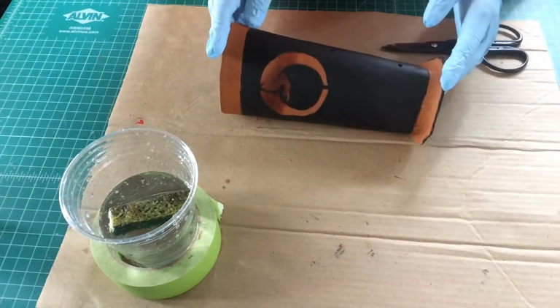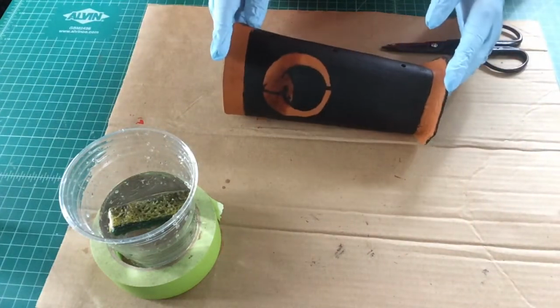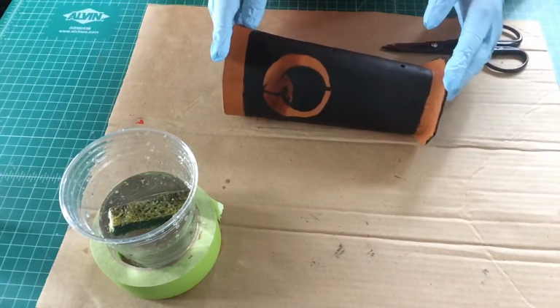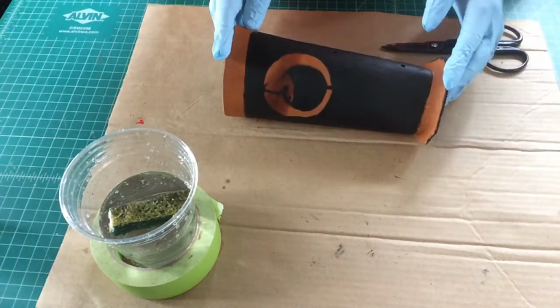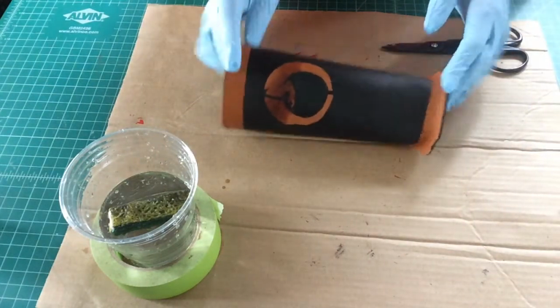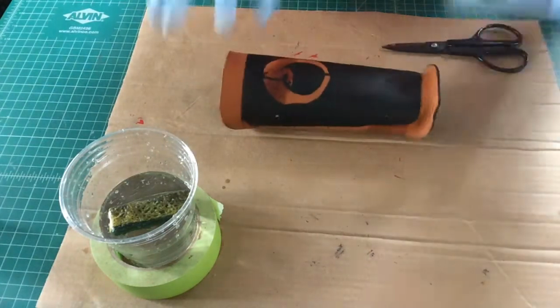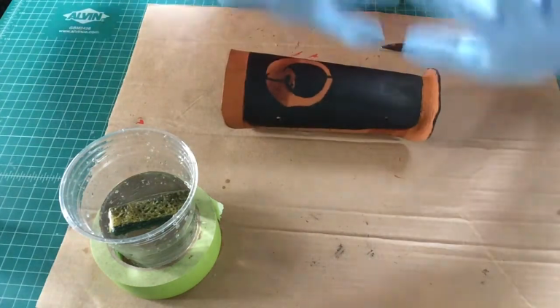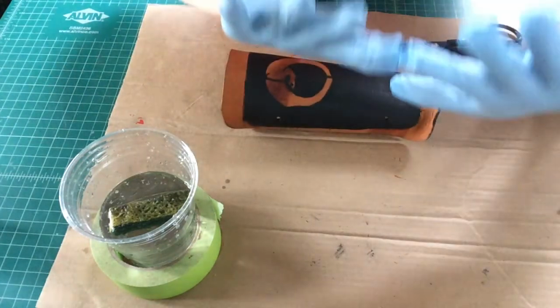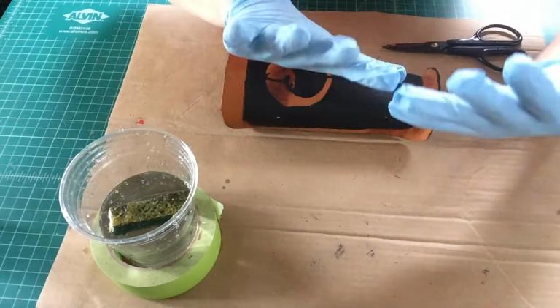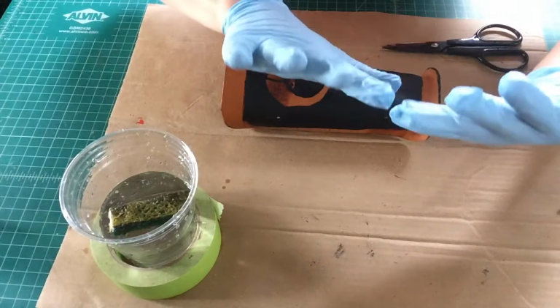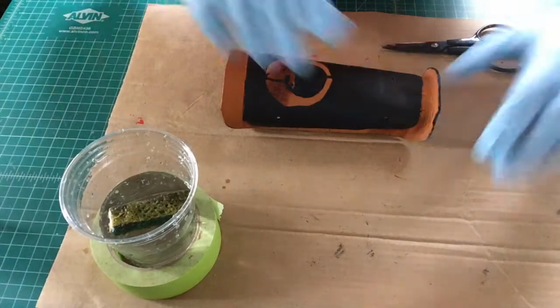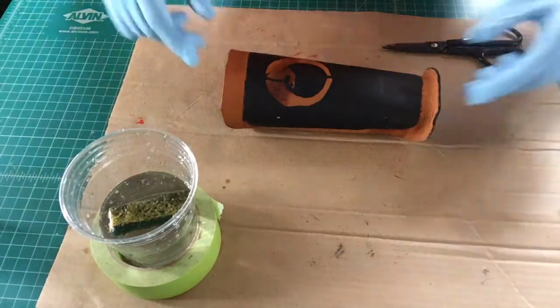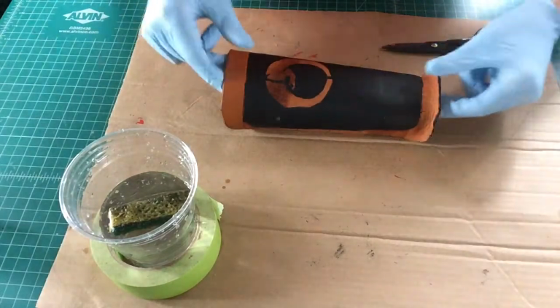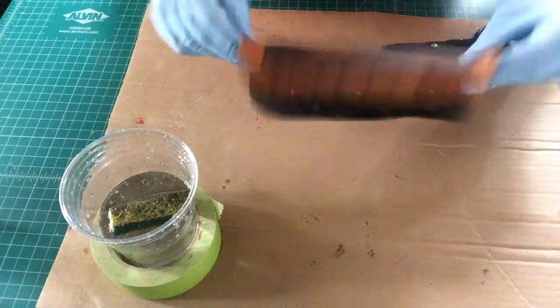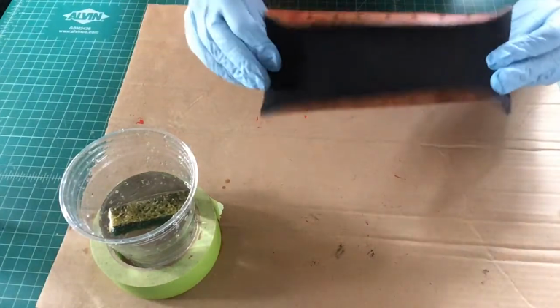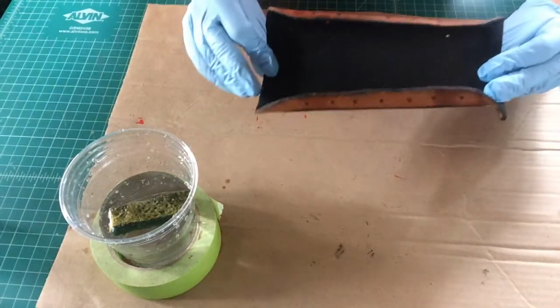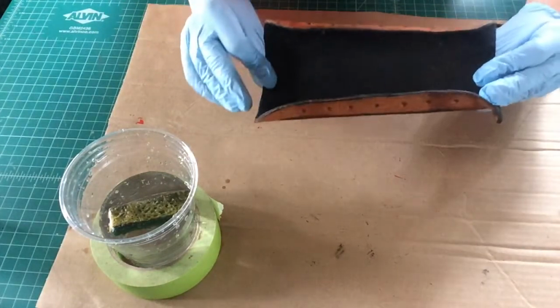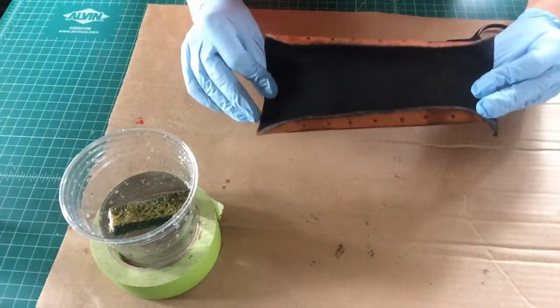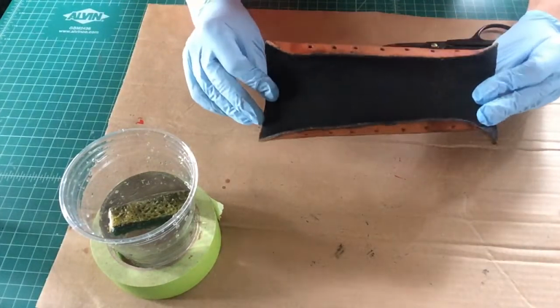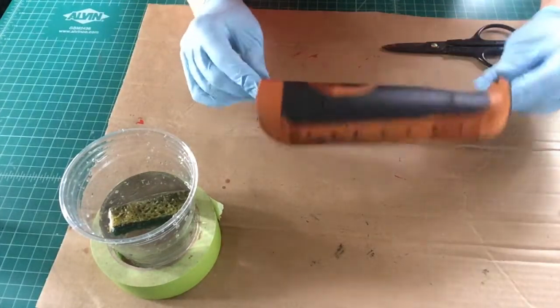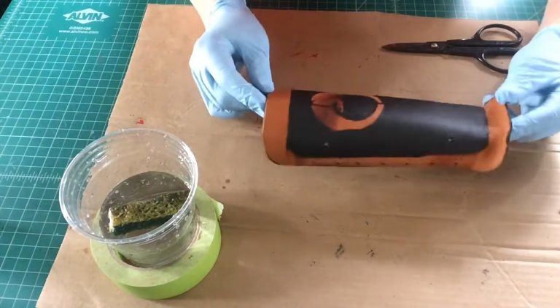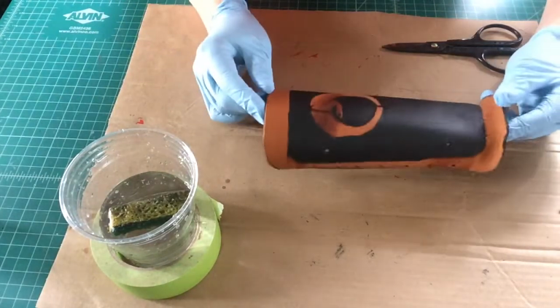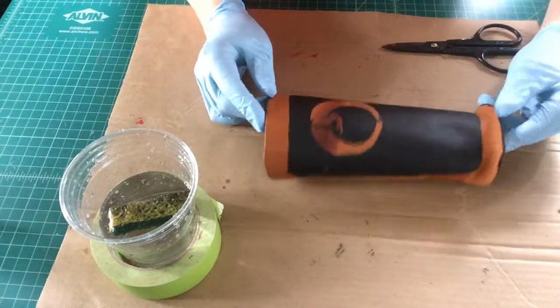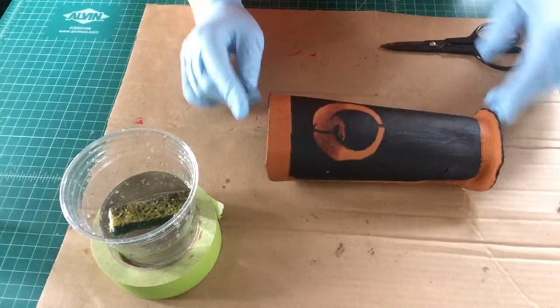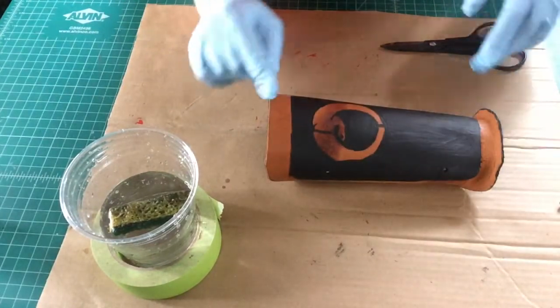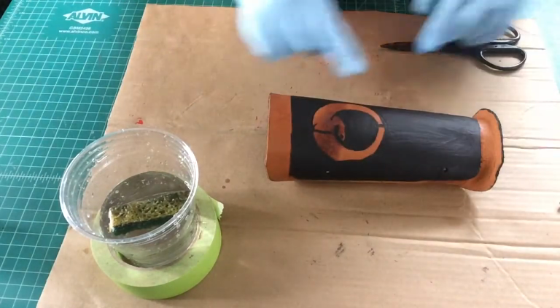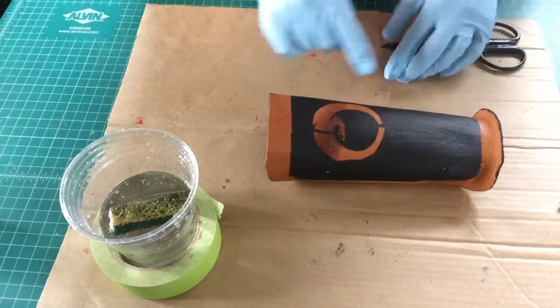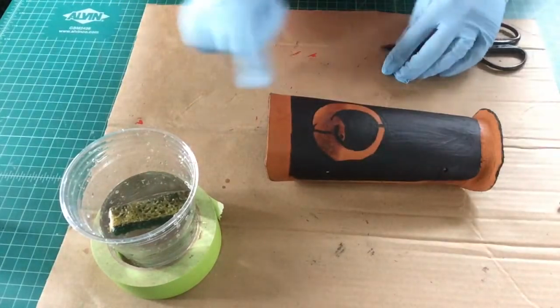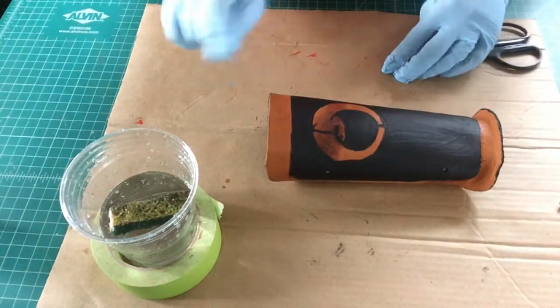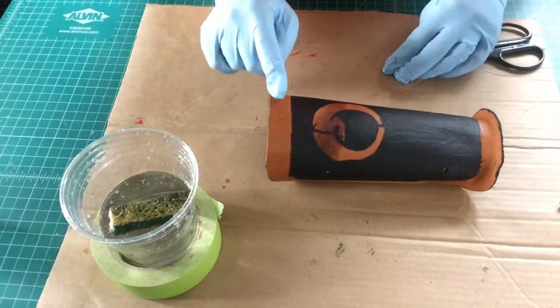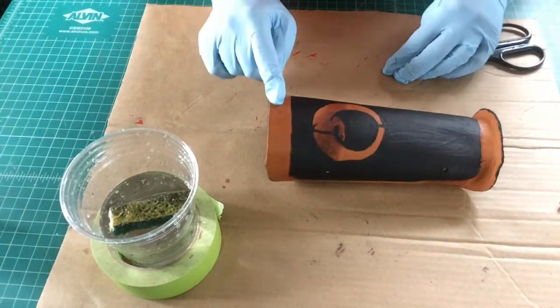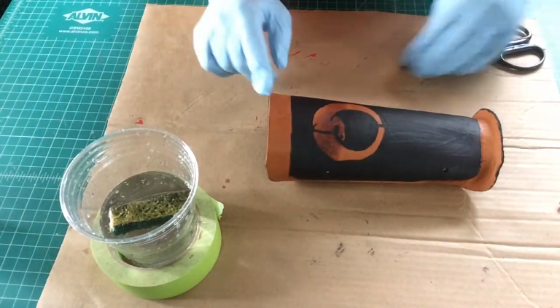New paint, new gloves. So here we are, we're ready to do our coating of red.